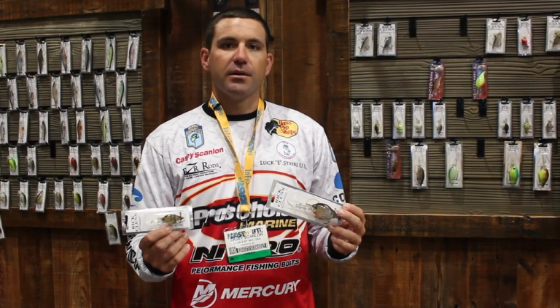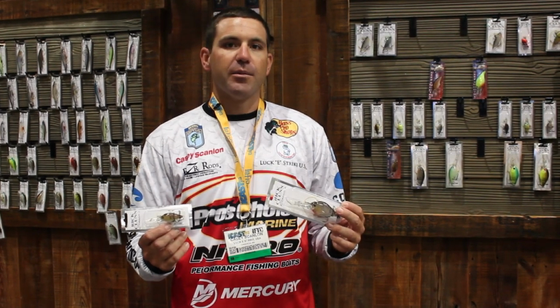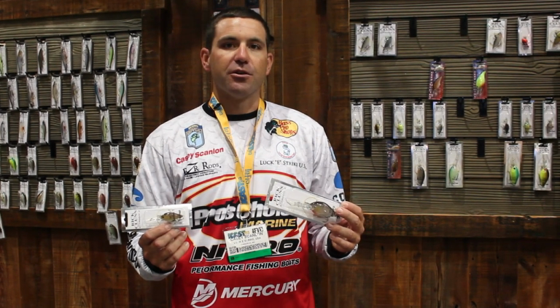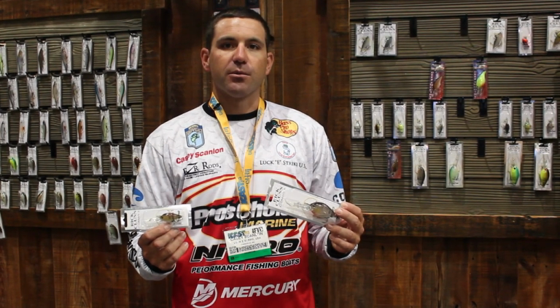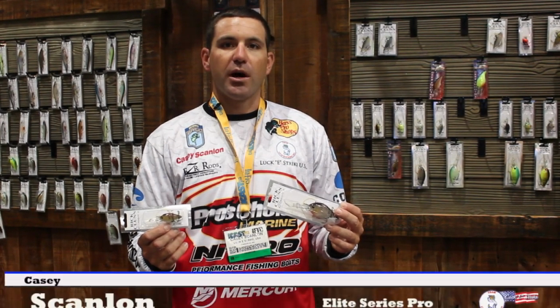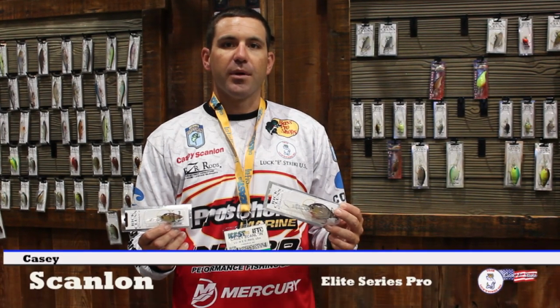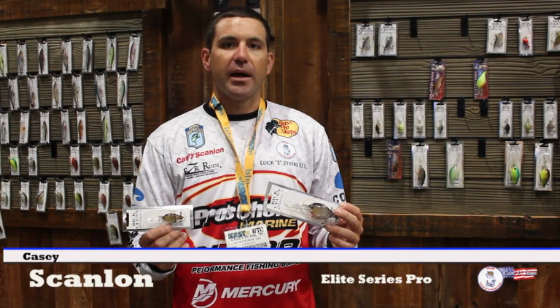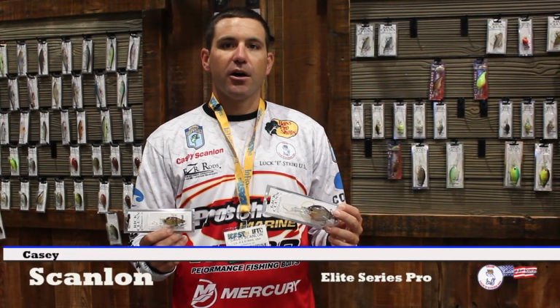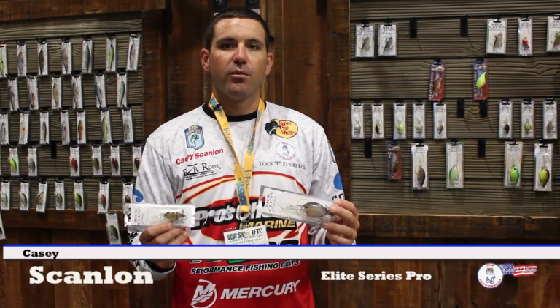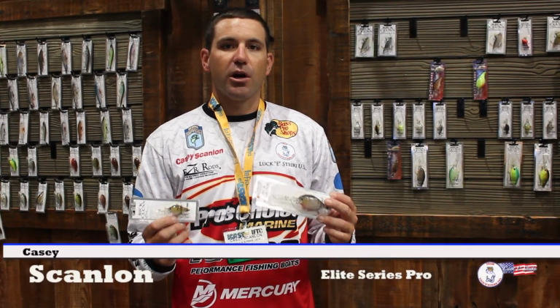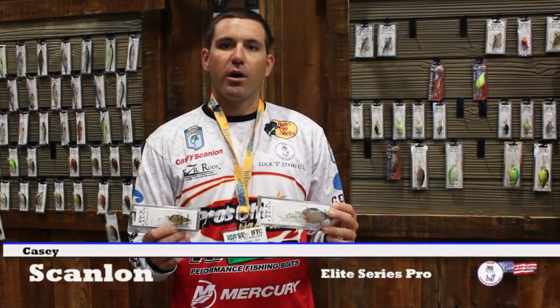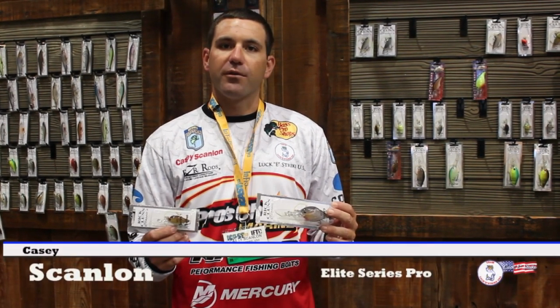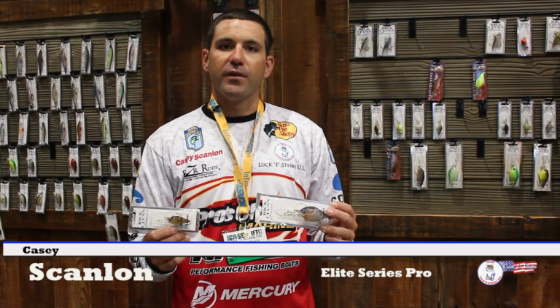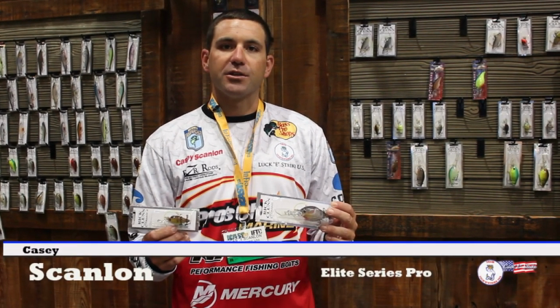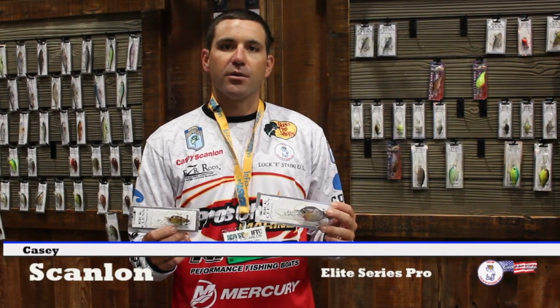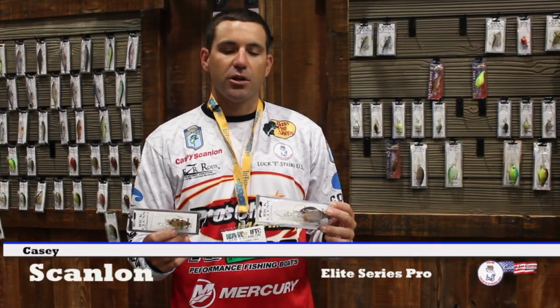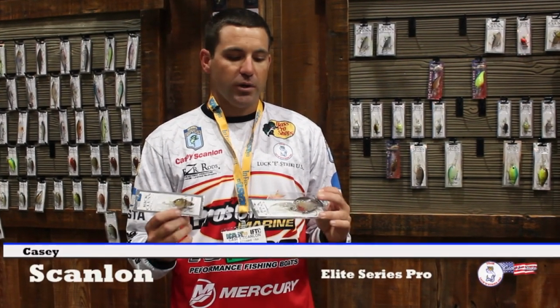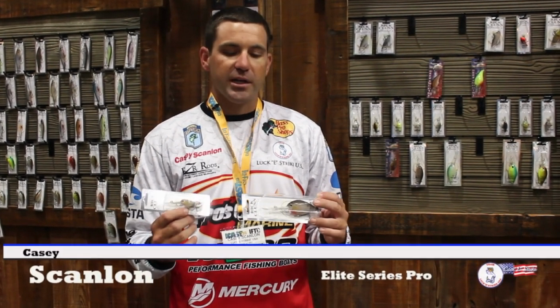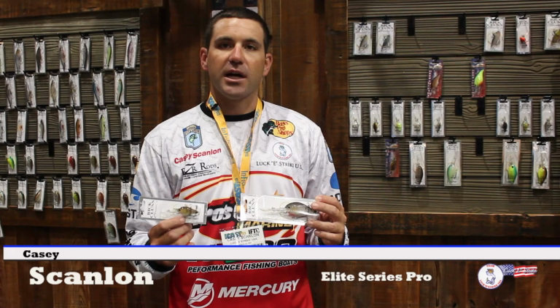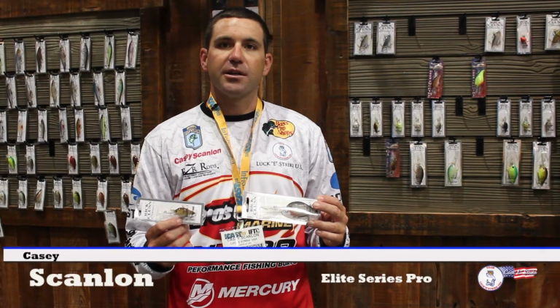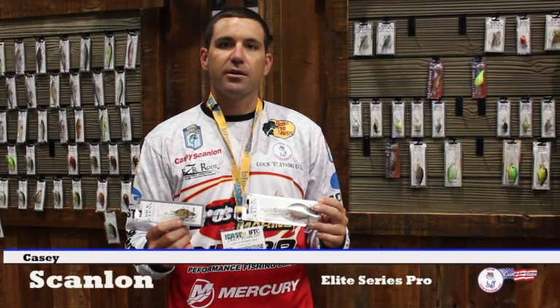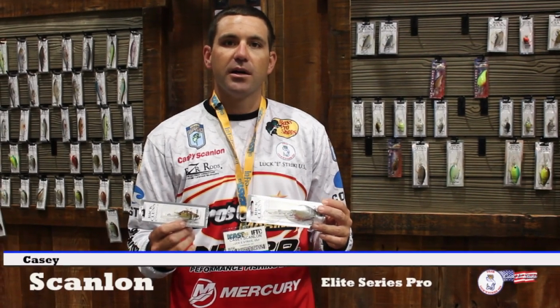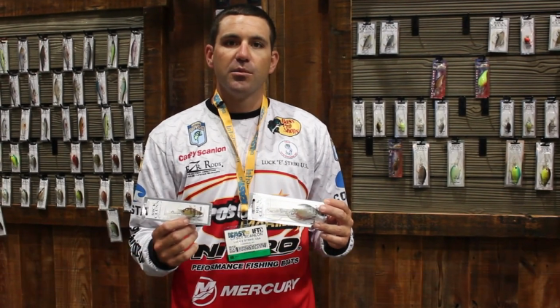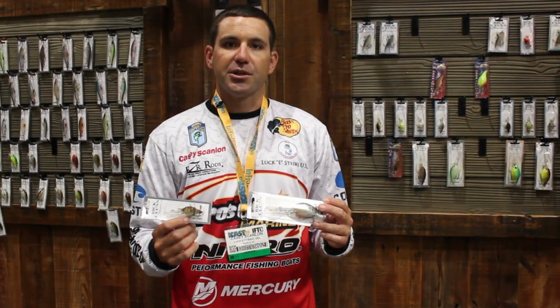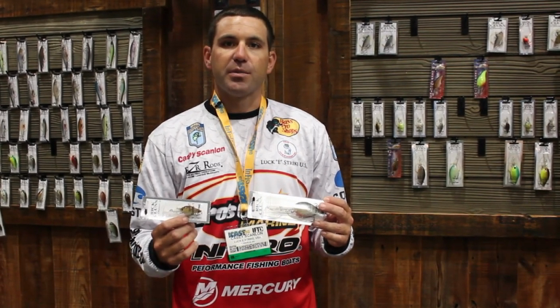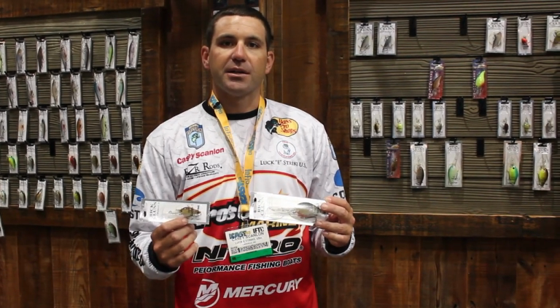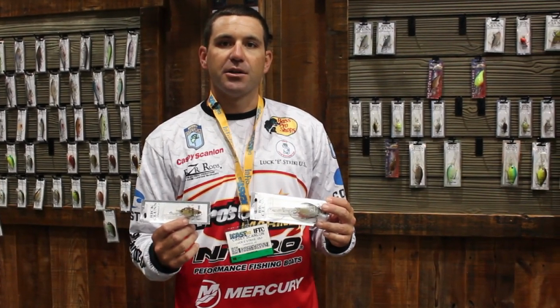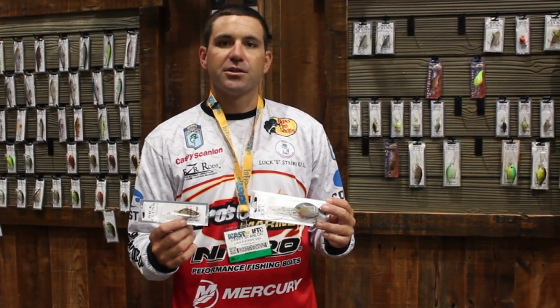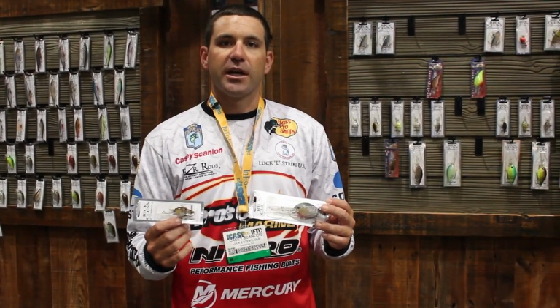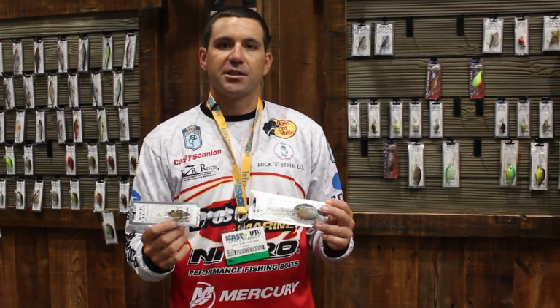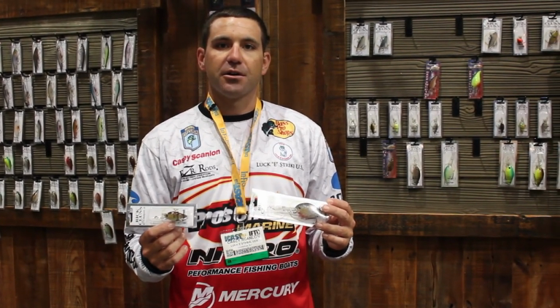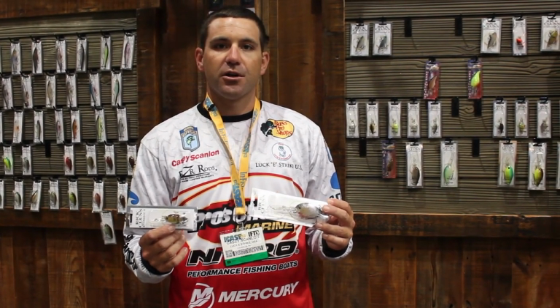I've been using them quite a bit back home, caught quite a few fish on them. So really excited to put this bait to use in the next year or so.